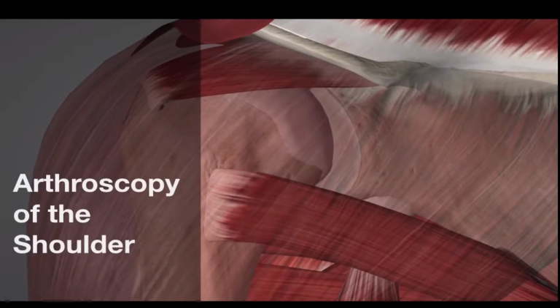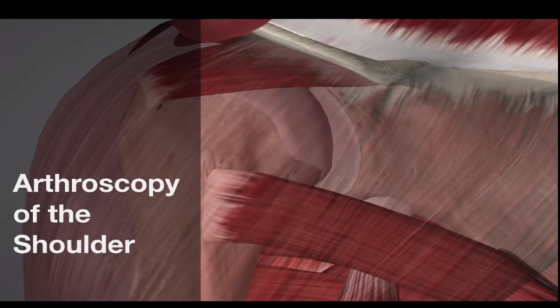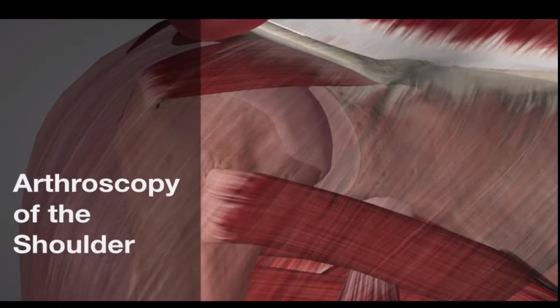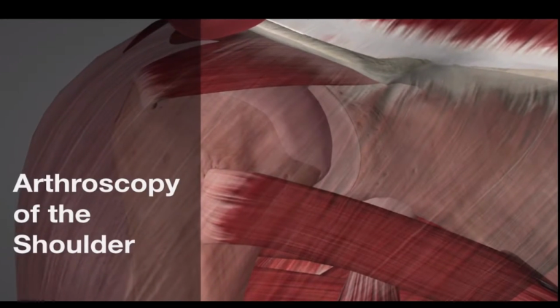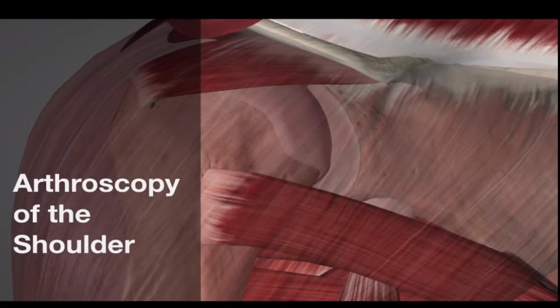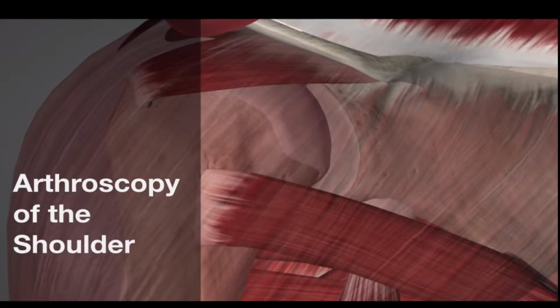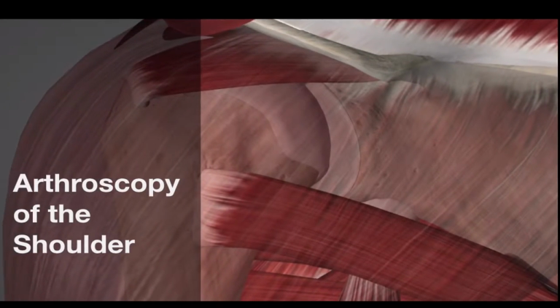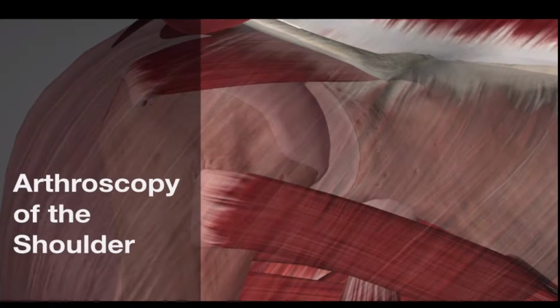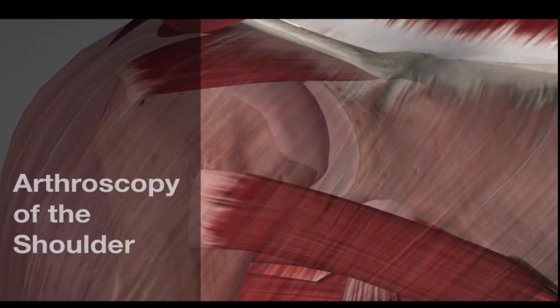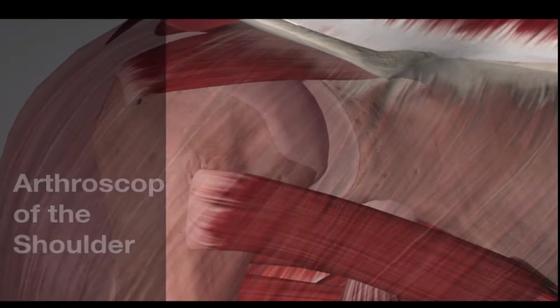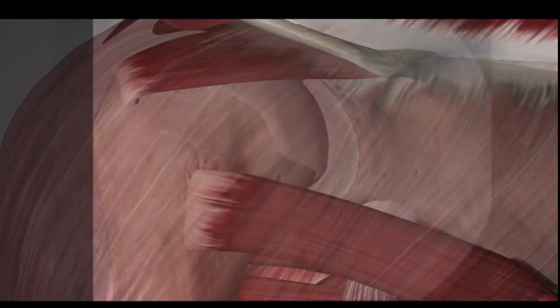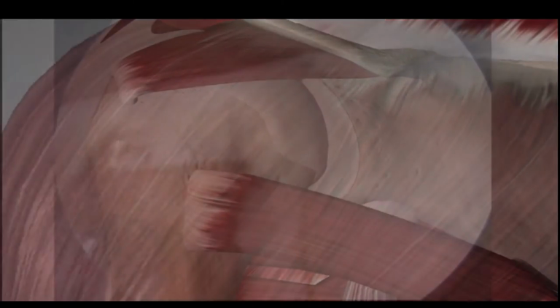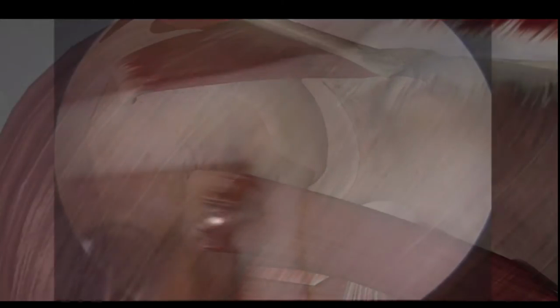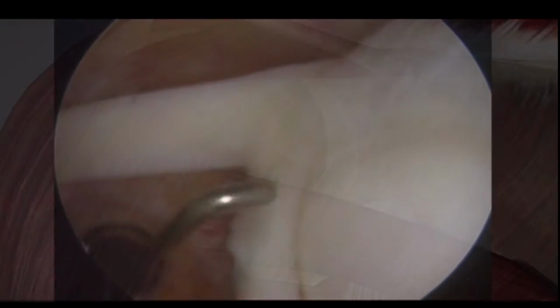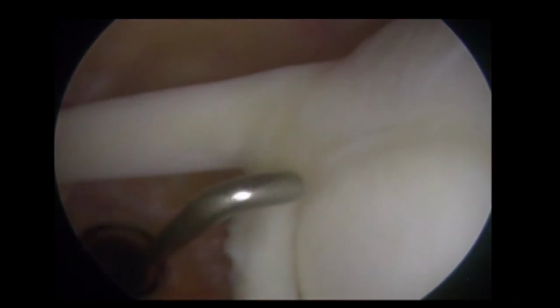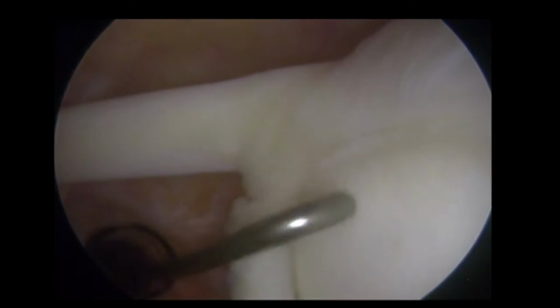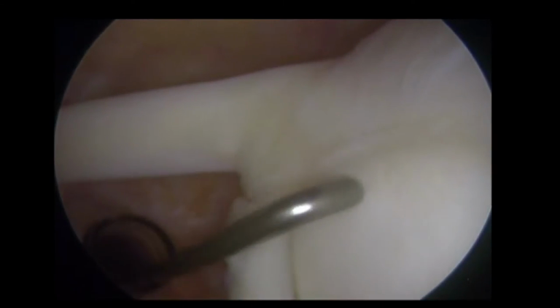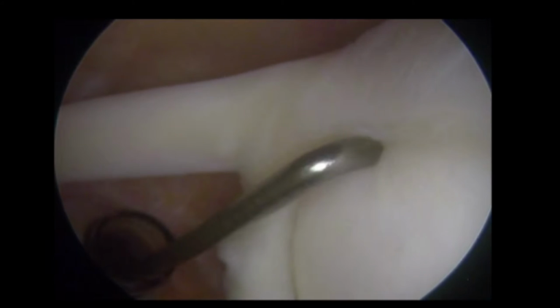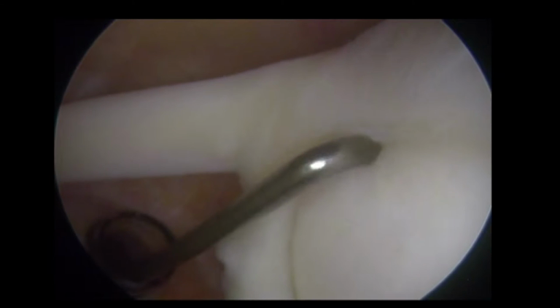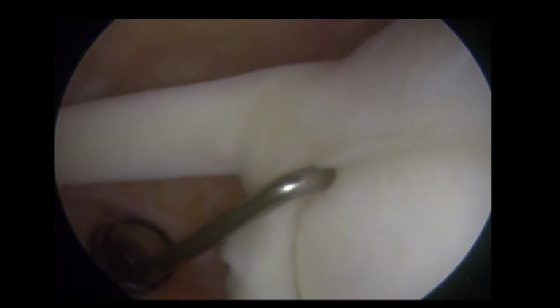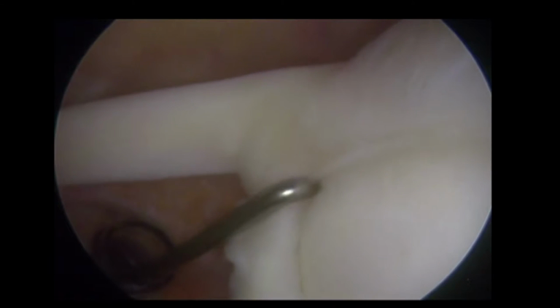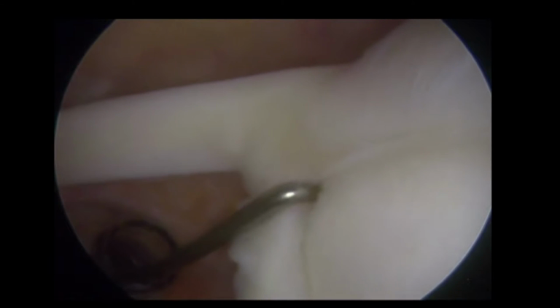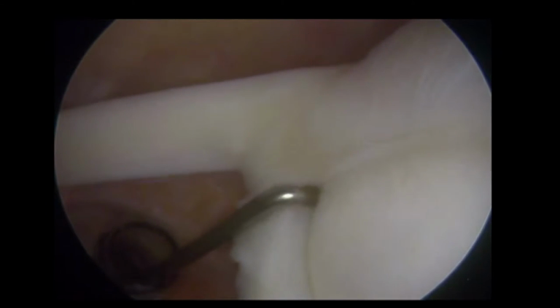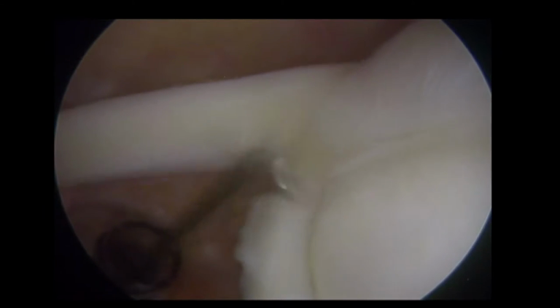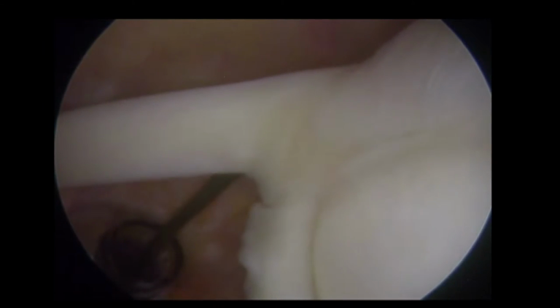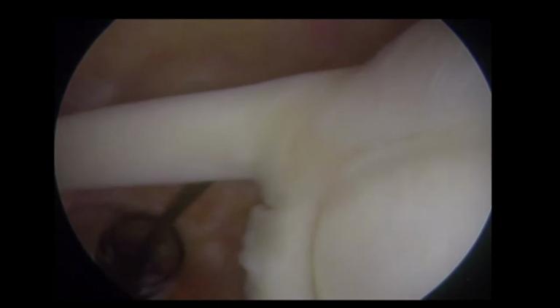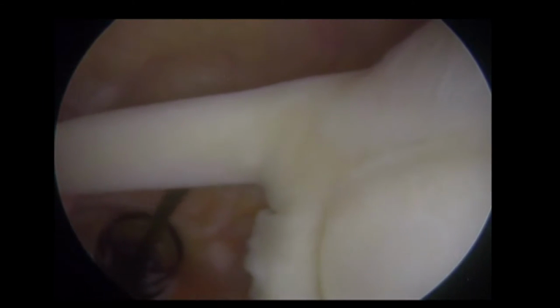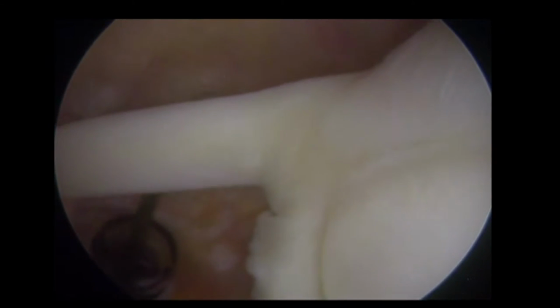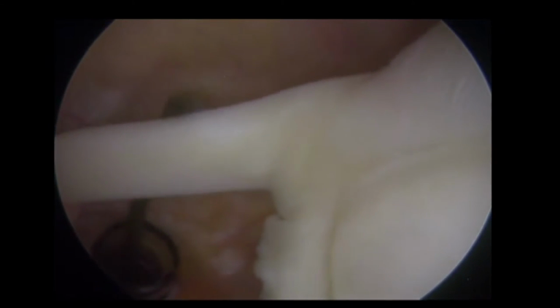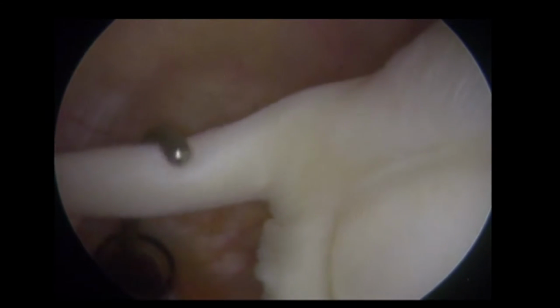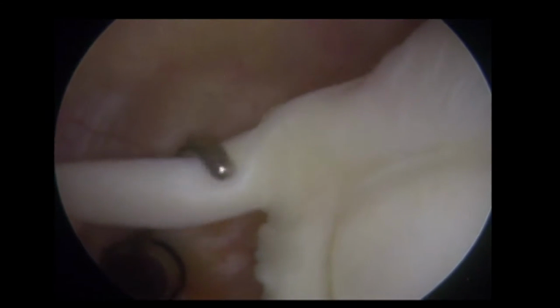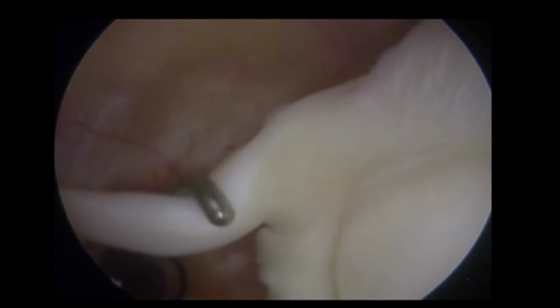Arthroscopy of the shoulder. The scope has been inserted posteriorly and the superior labrum appears stable to probing.